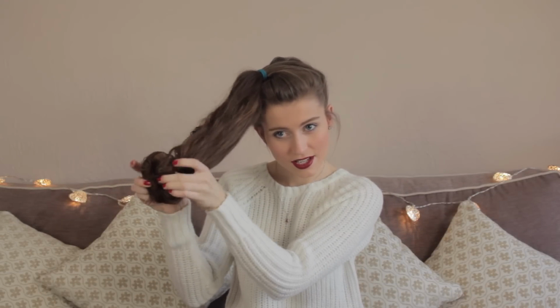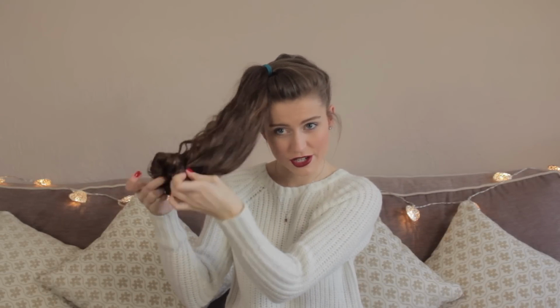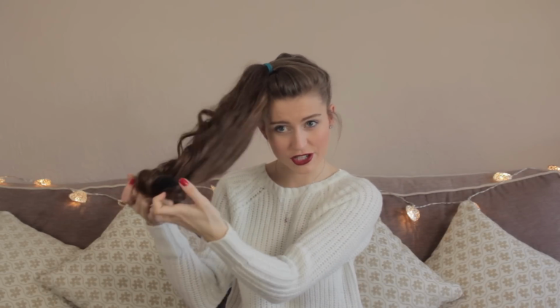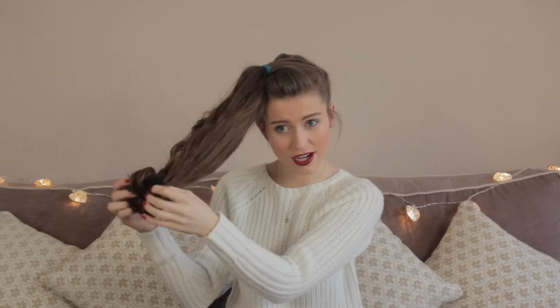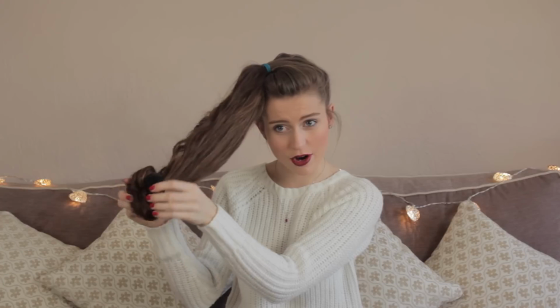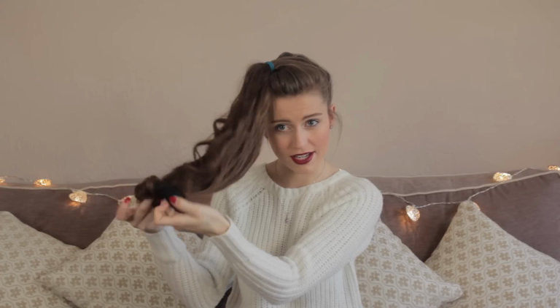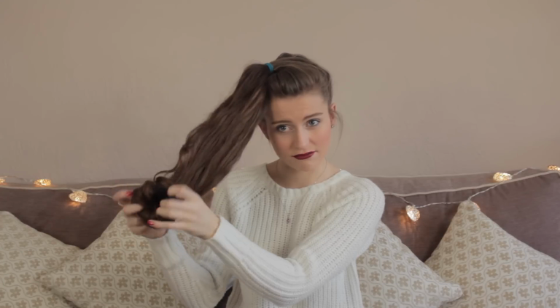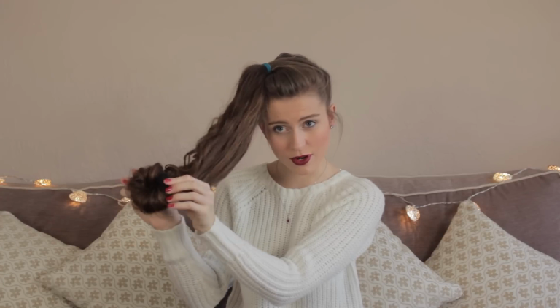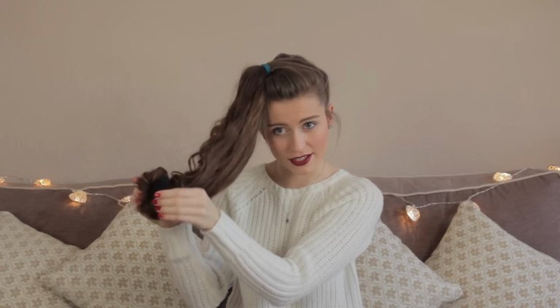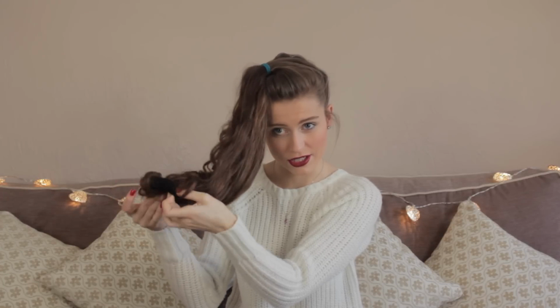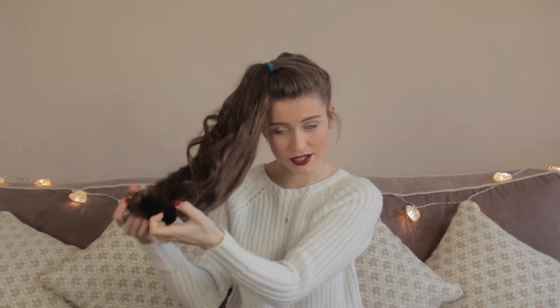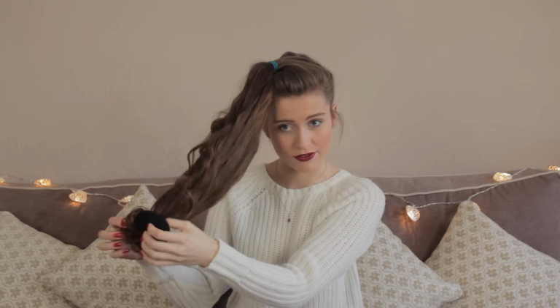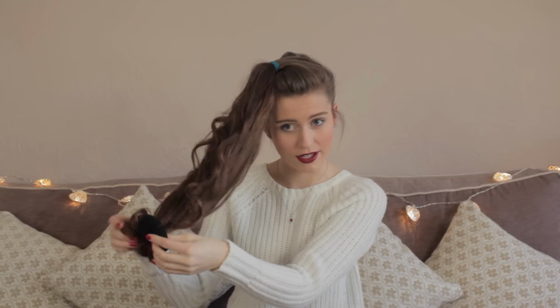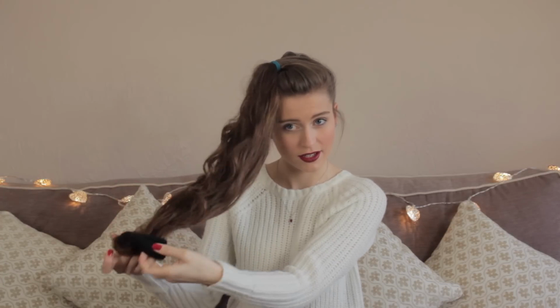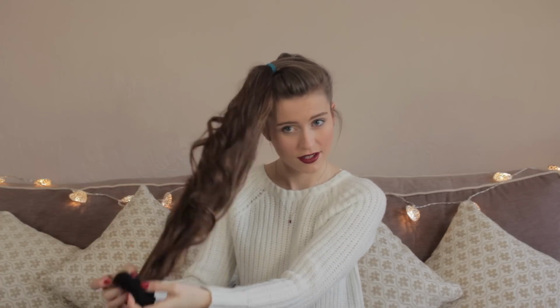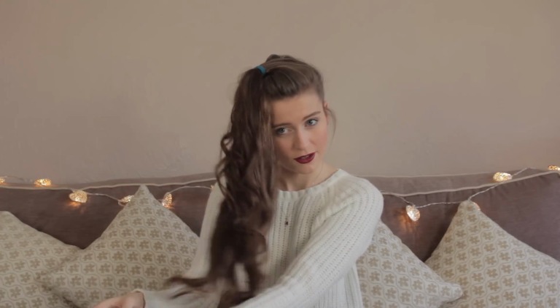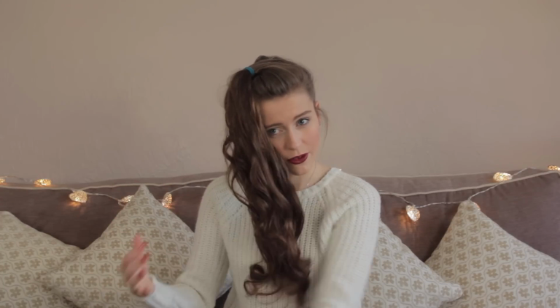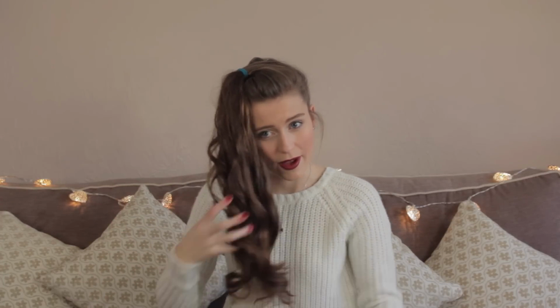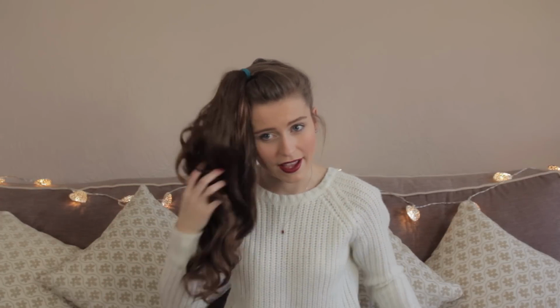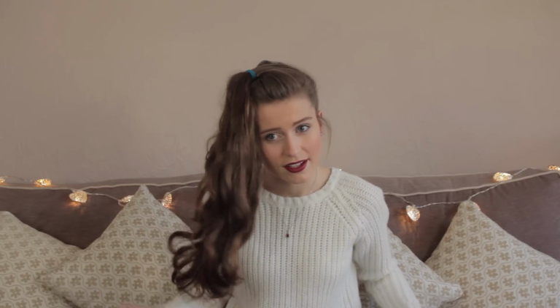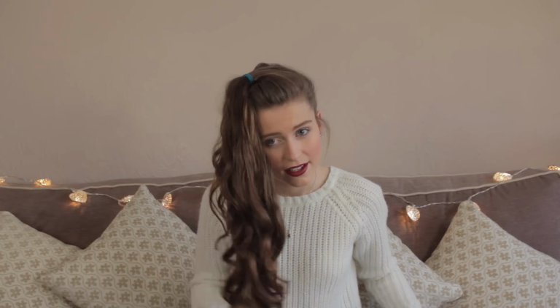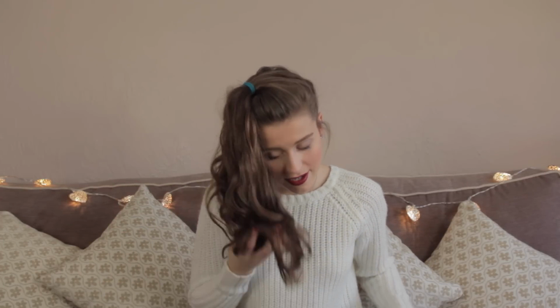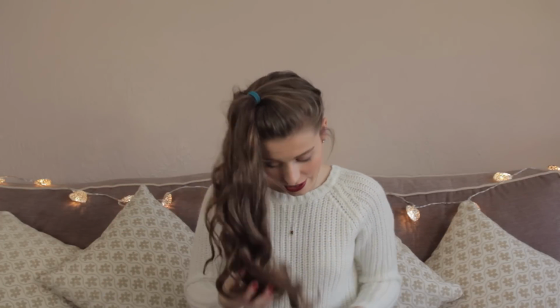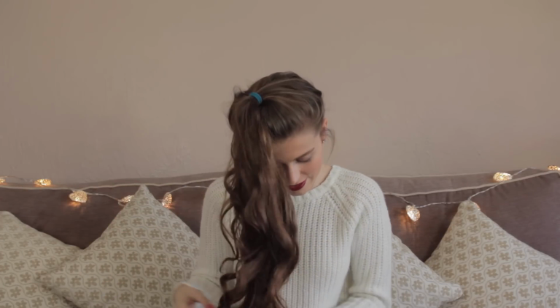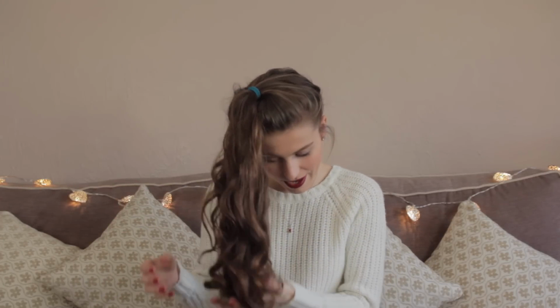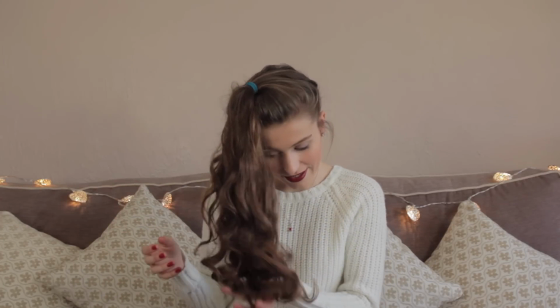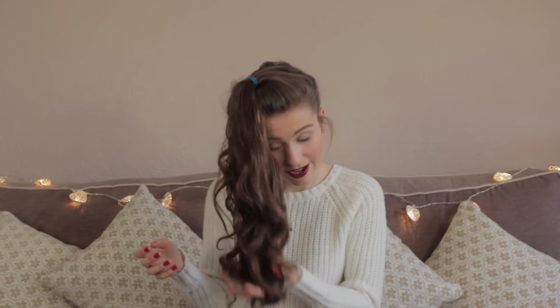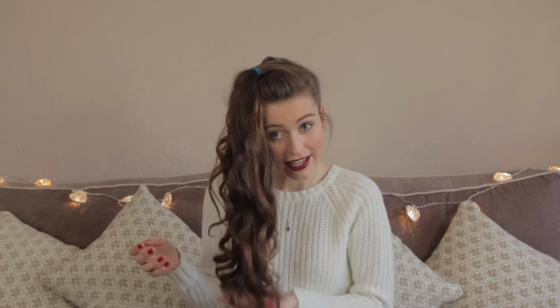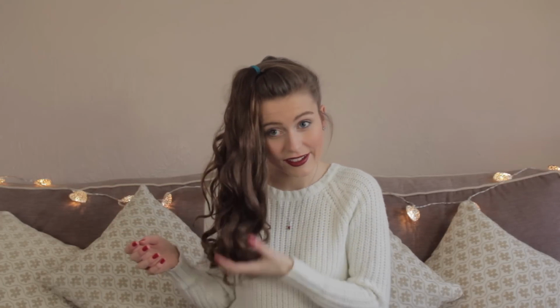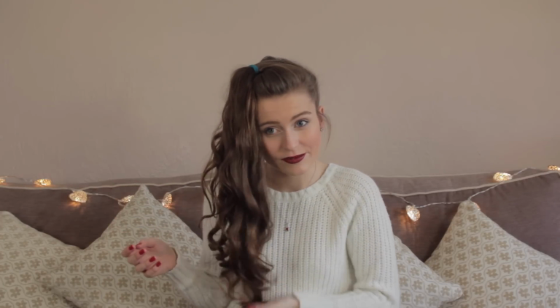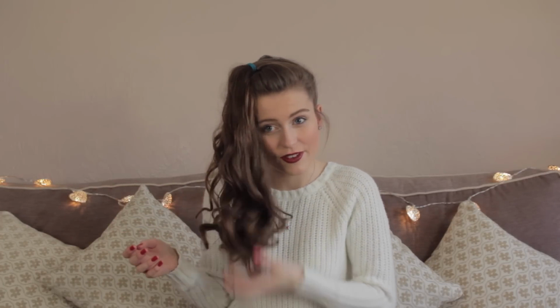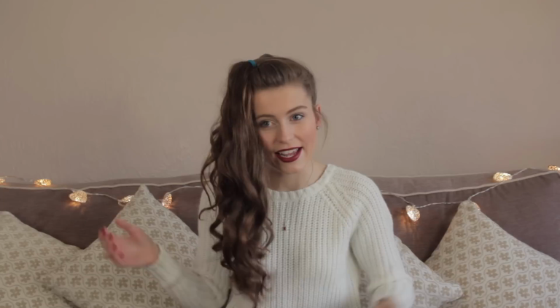So you just unroll it — quite literally just unroll it all the way. You can see my hair is curly already.